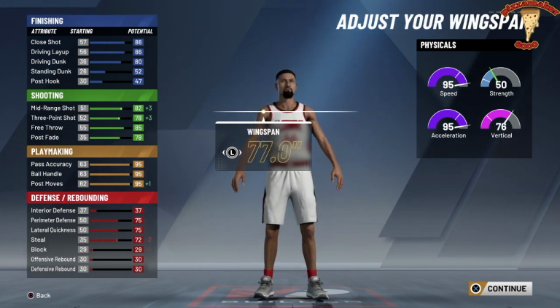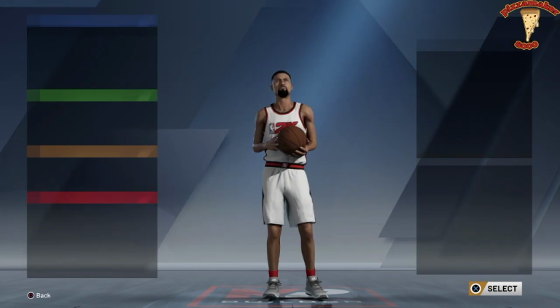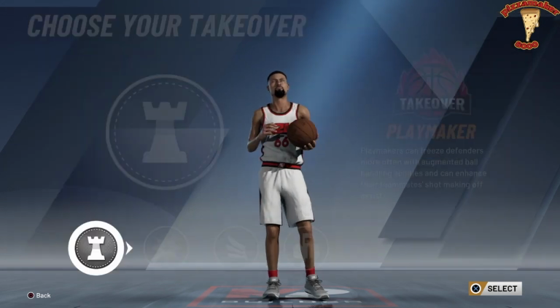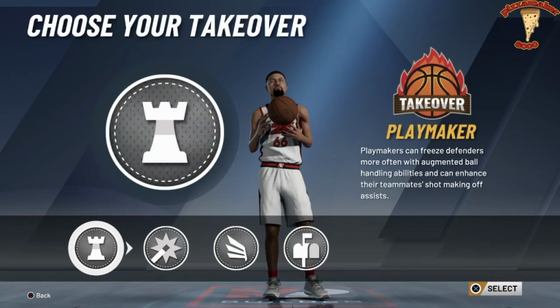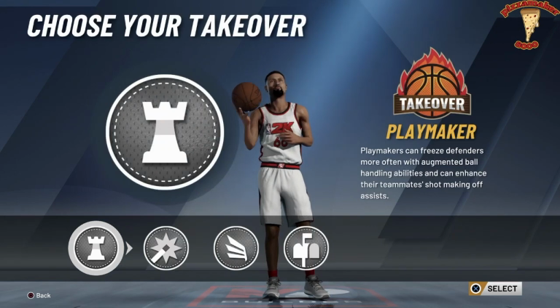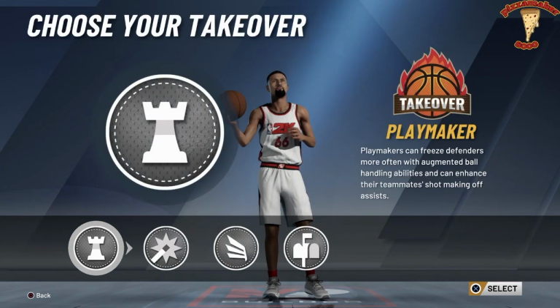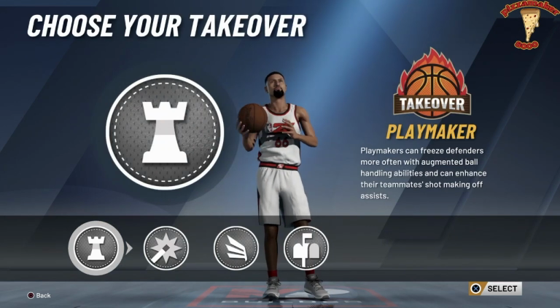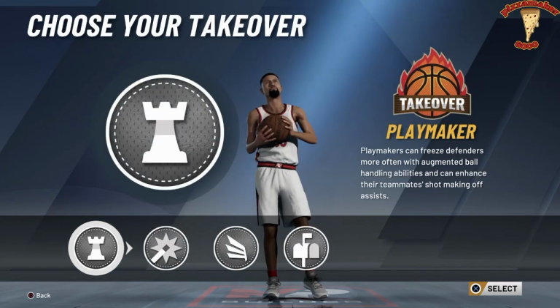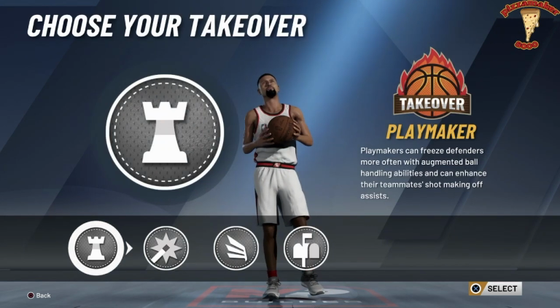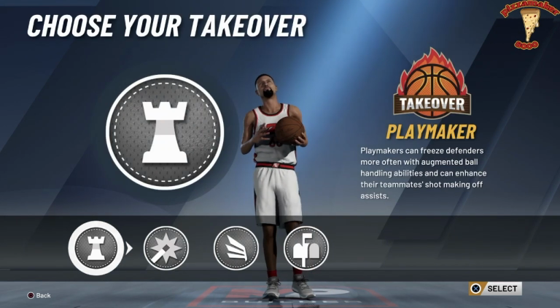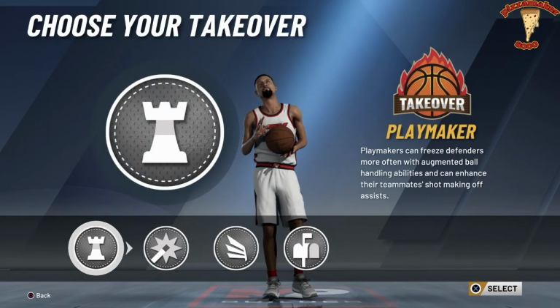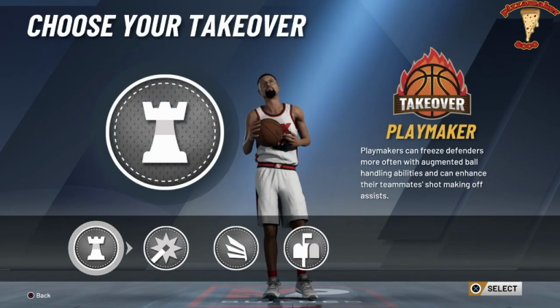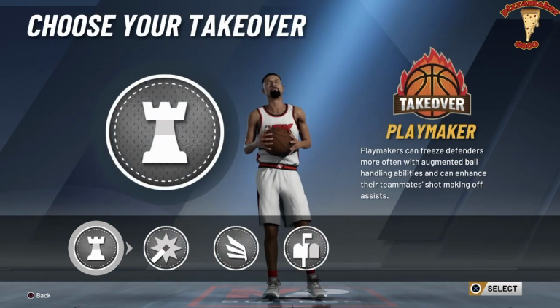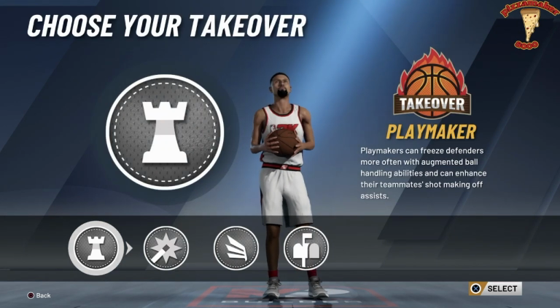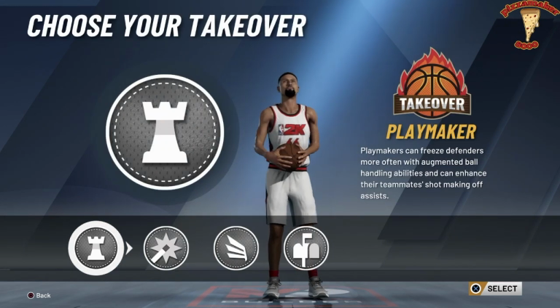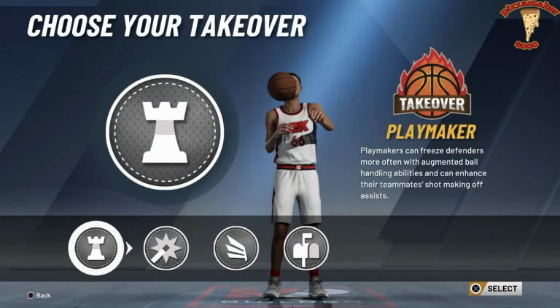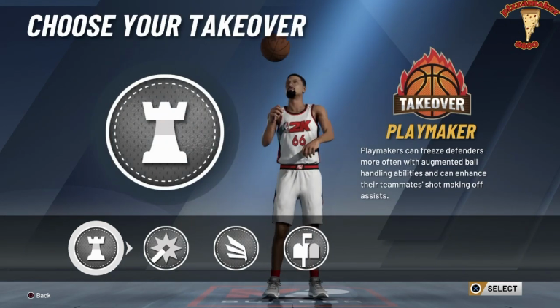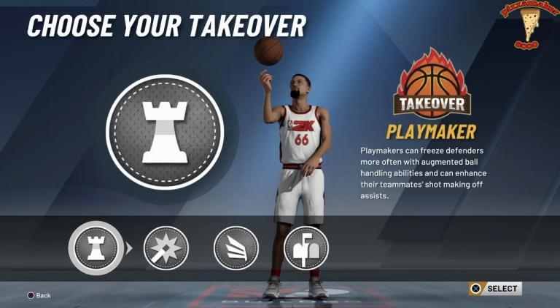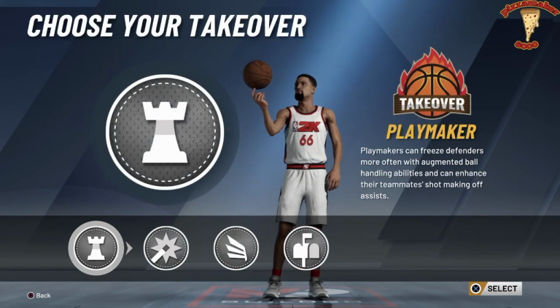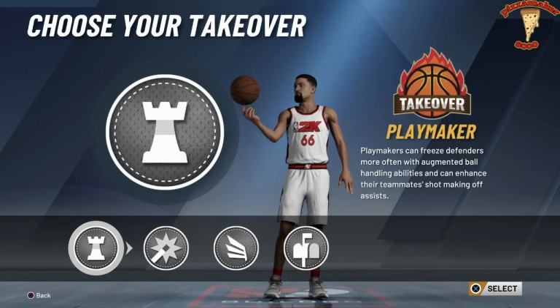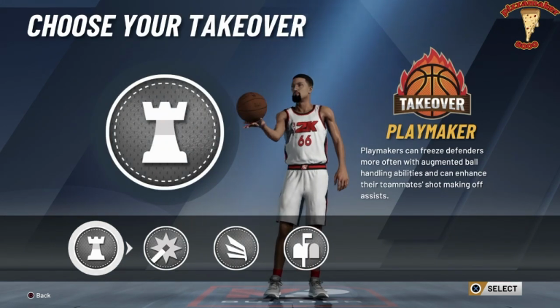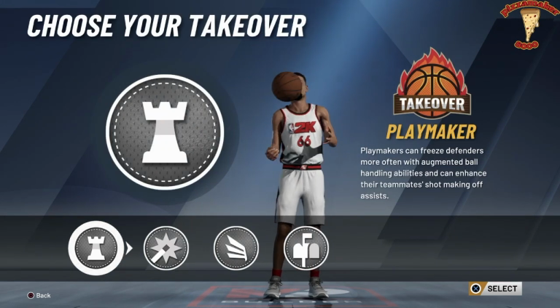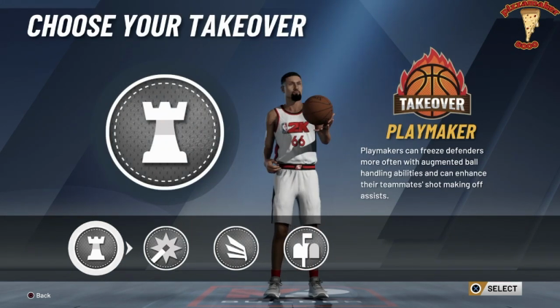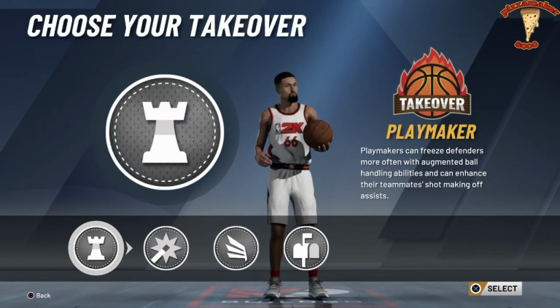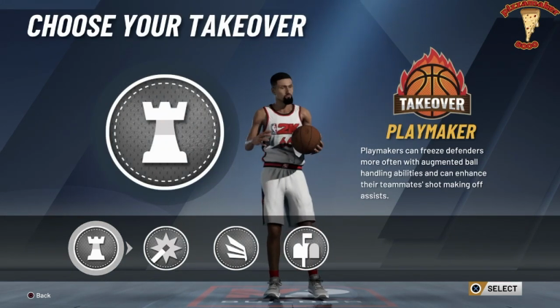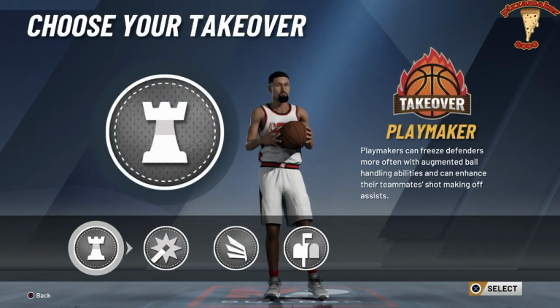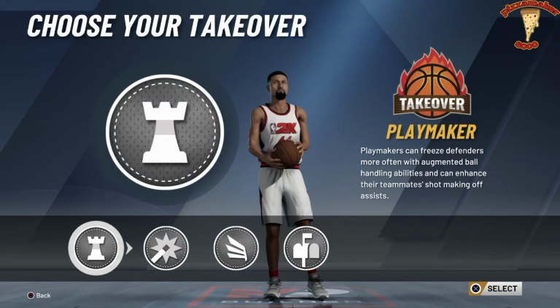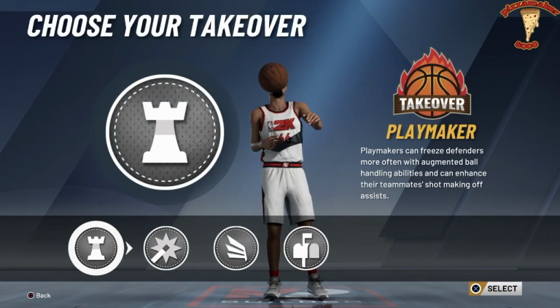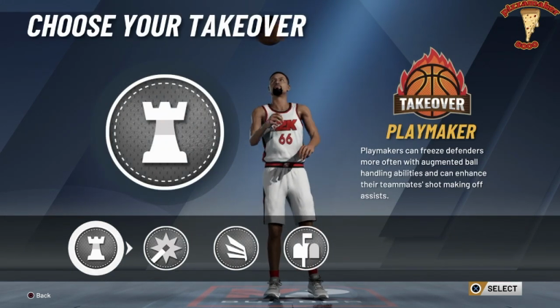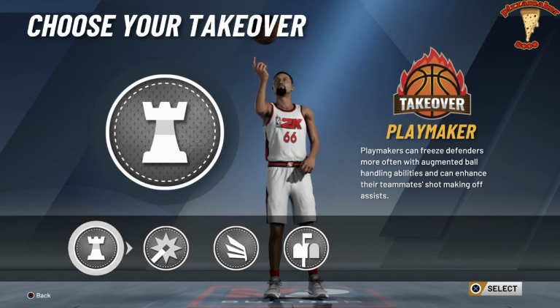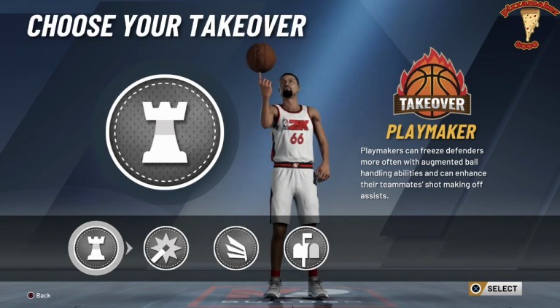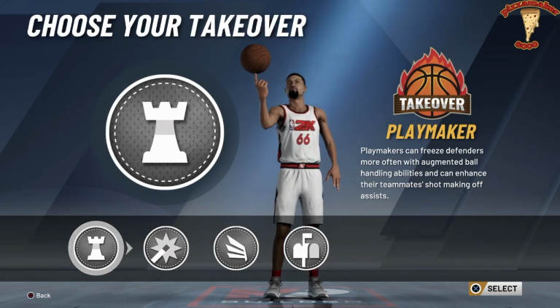You also get 15 shooting badges, so you can get catch-and-shoot on gold, difficult shots — all that. You can become a really dangerous shooter. This build is a playmaking slasher — that's what it says.